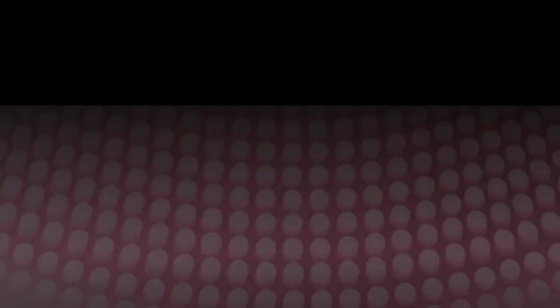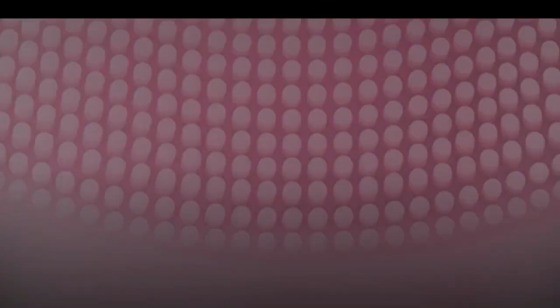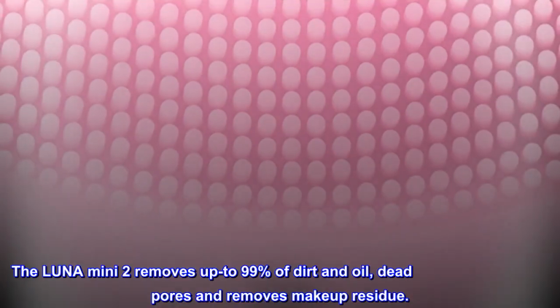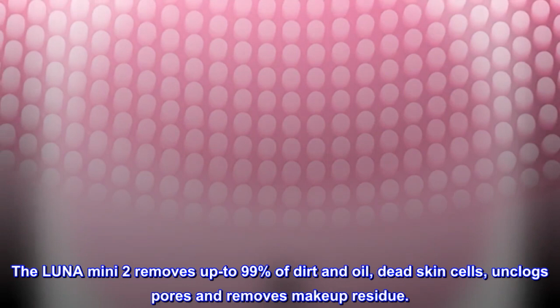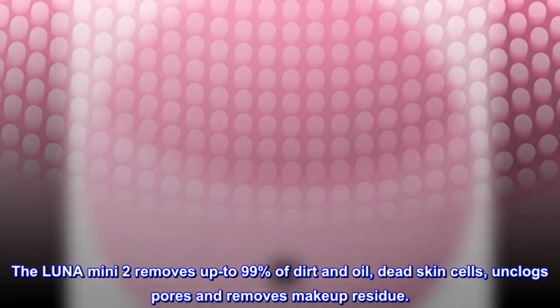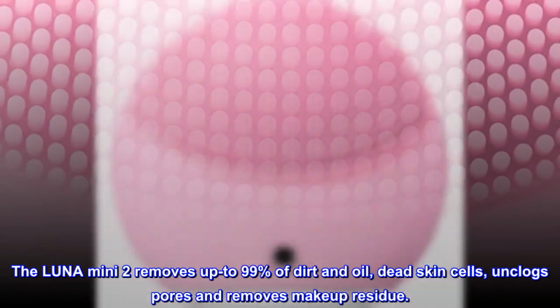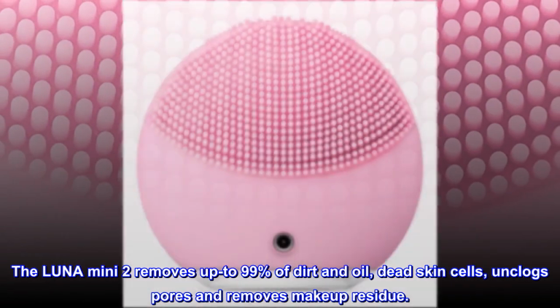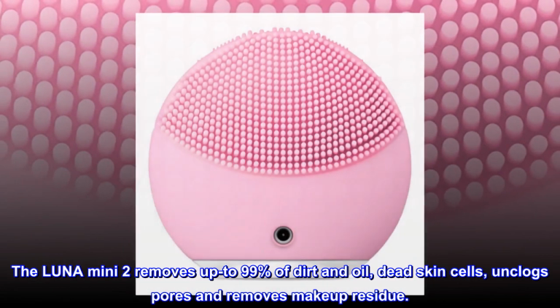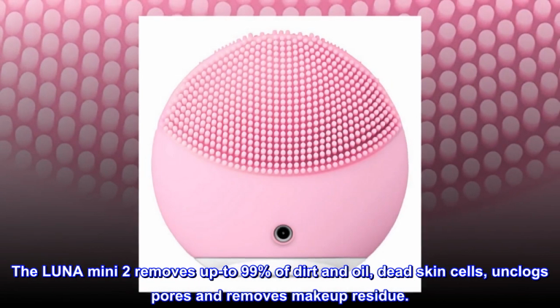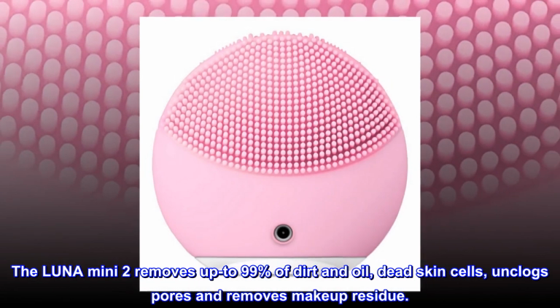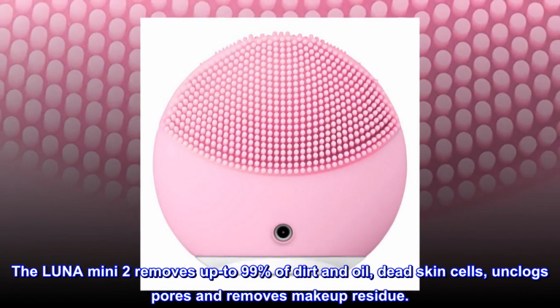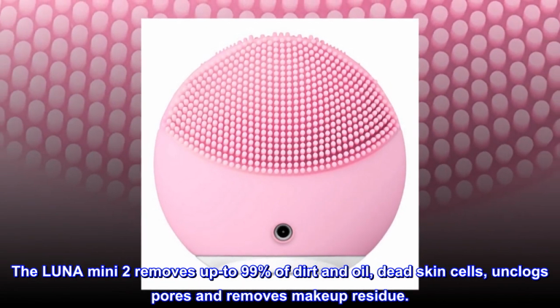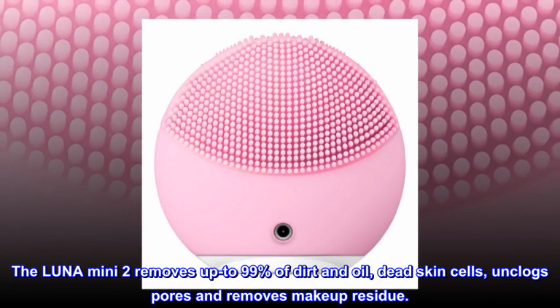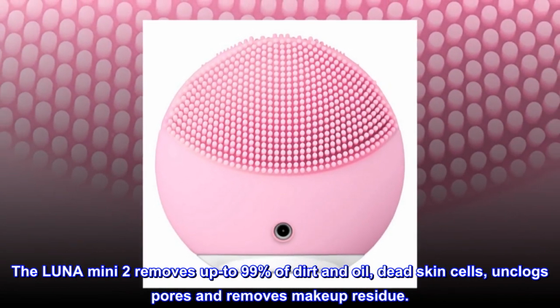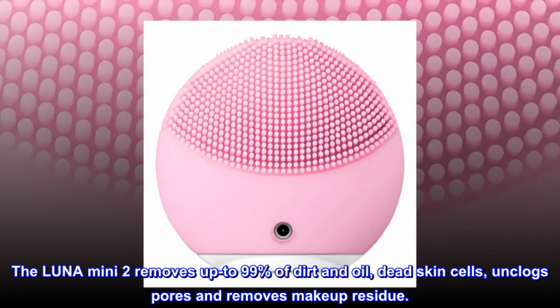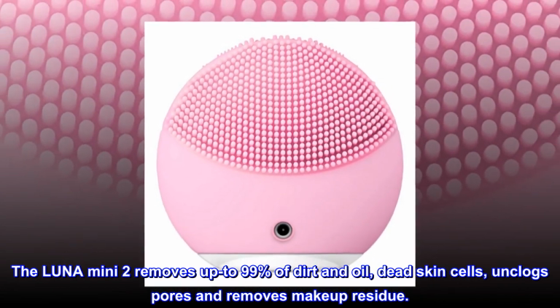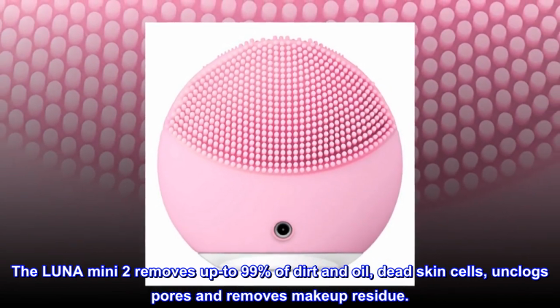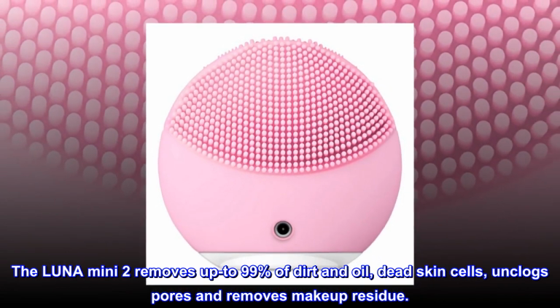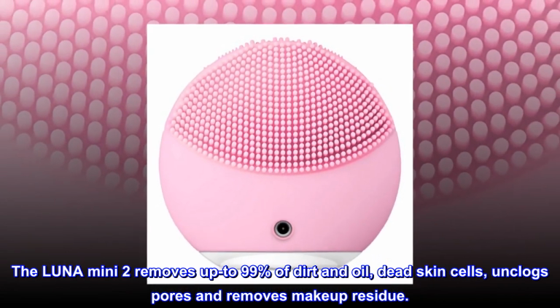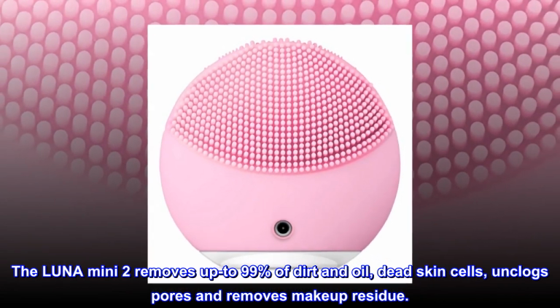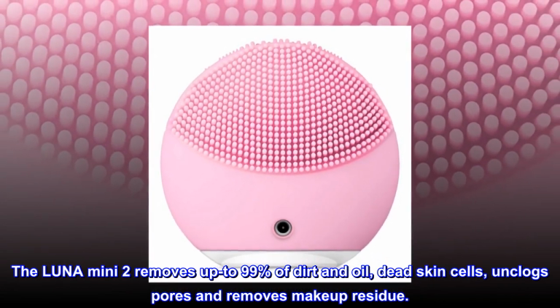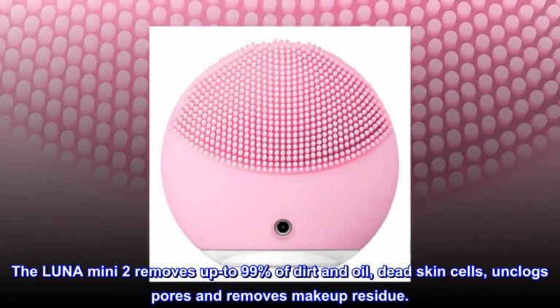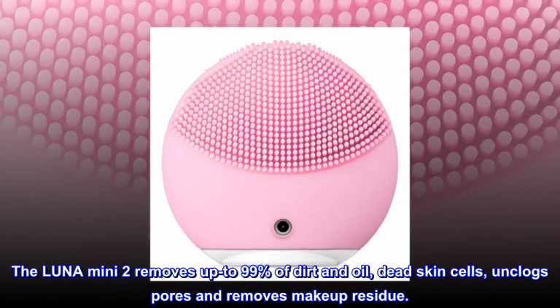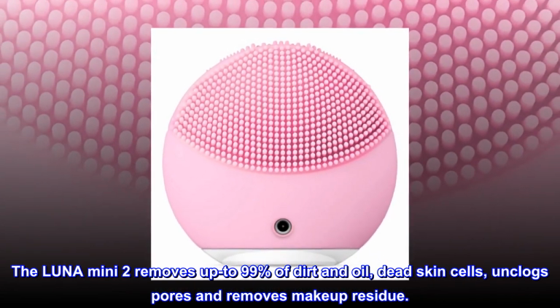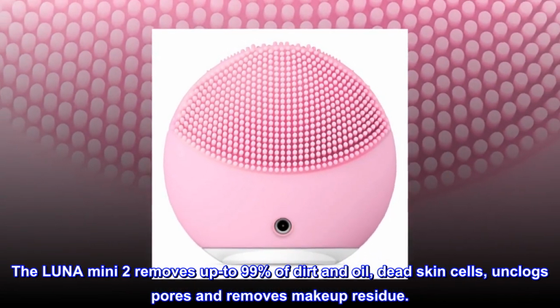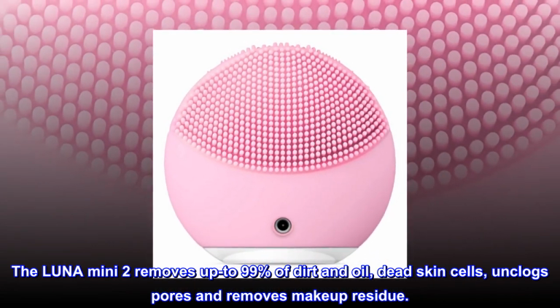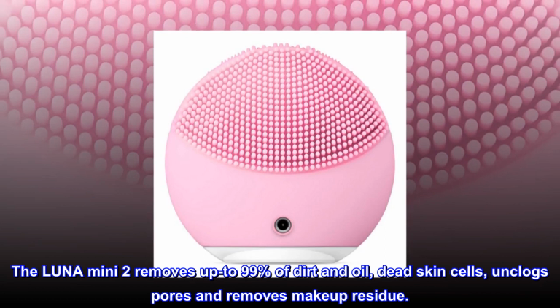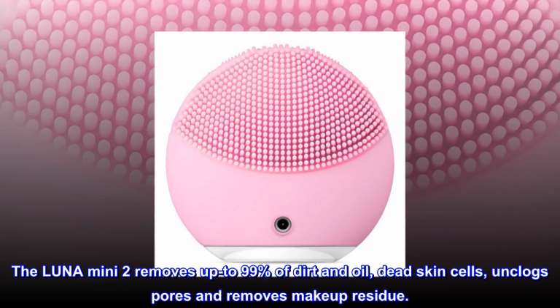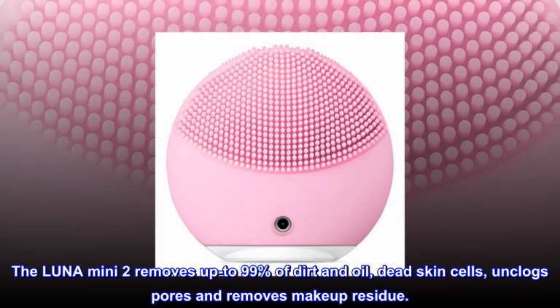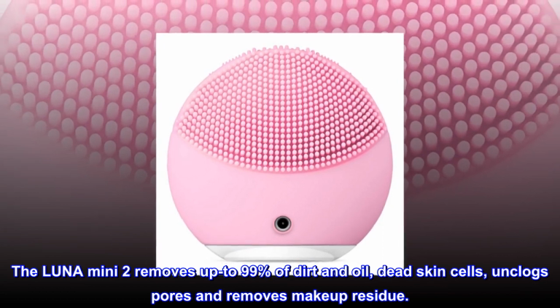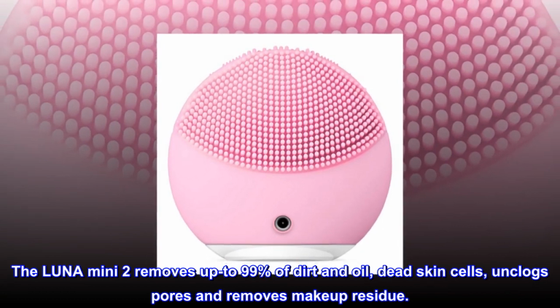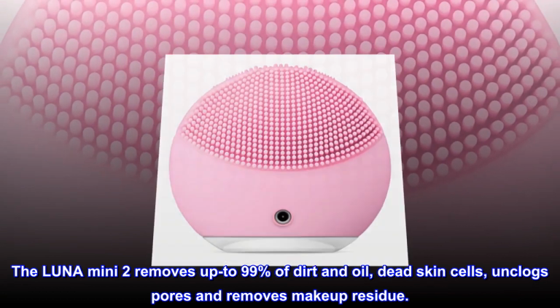The Luna Mini 2 removes up to 99% of dirt and oil, dead skin cells, unclogs pores, and removes makeup residue.